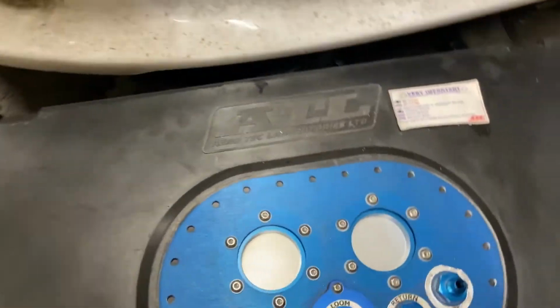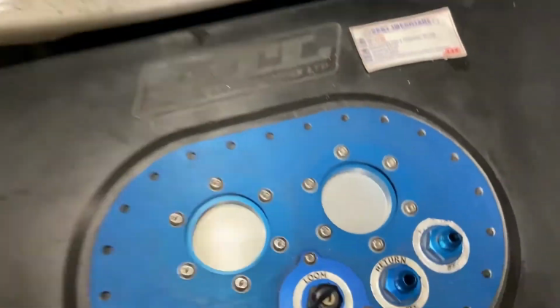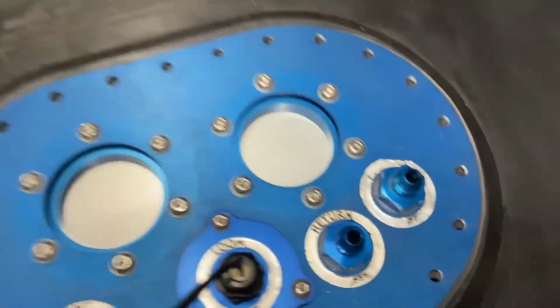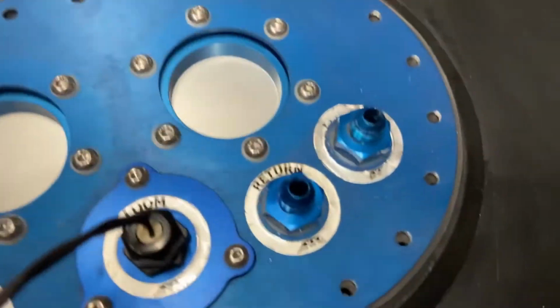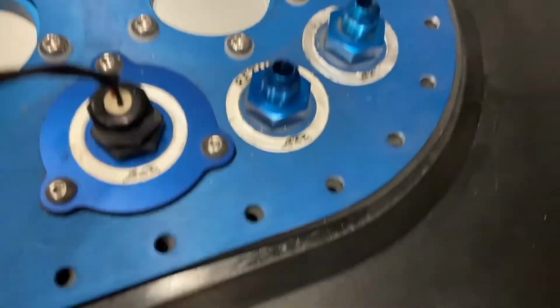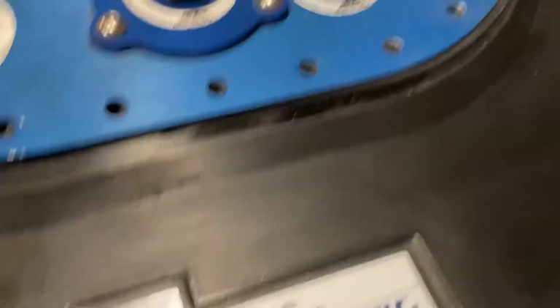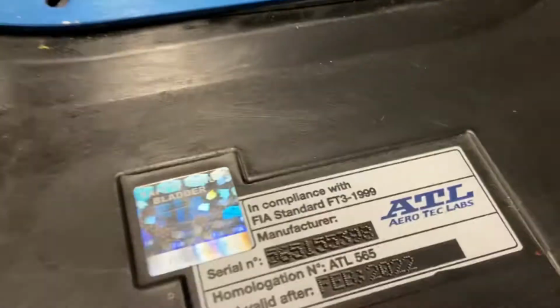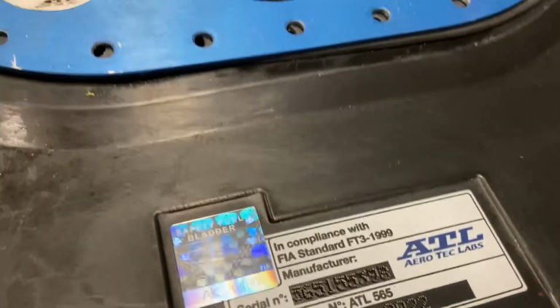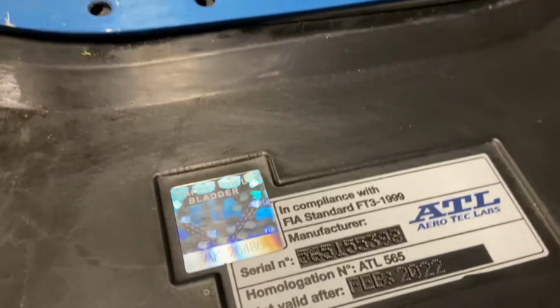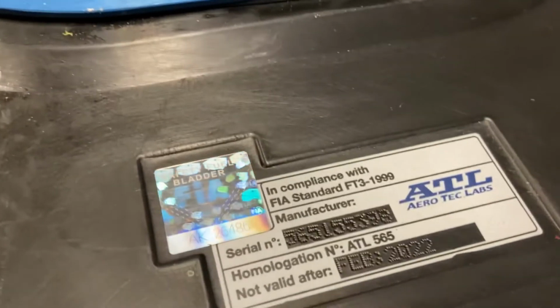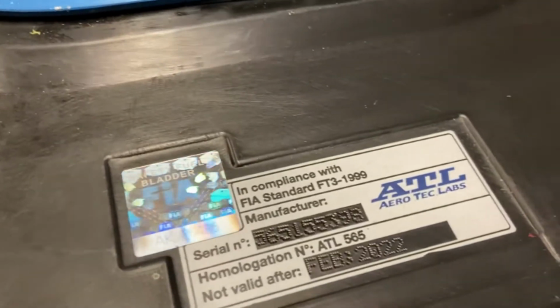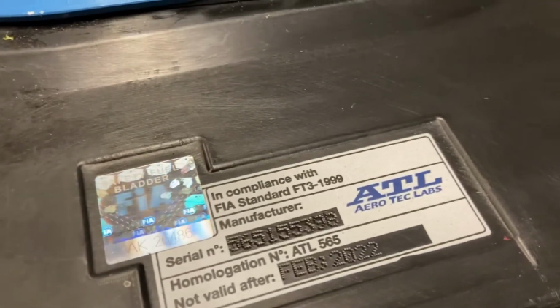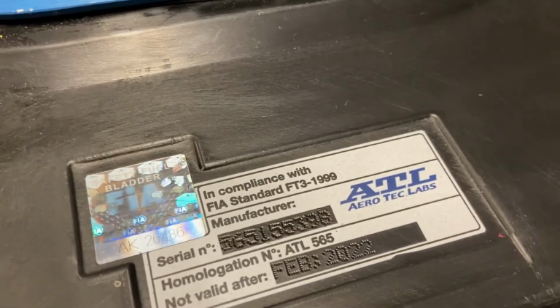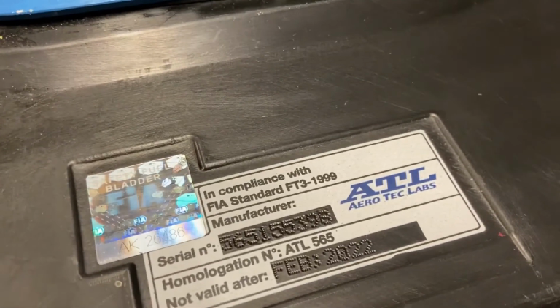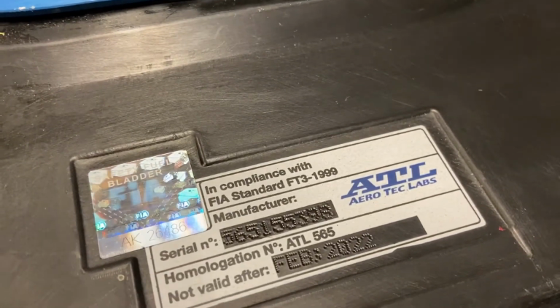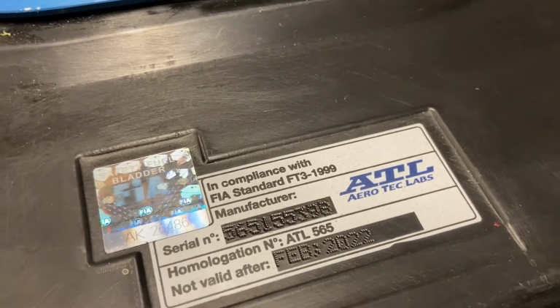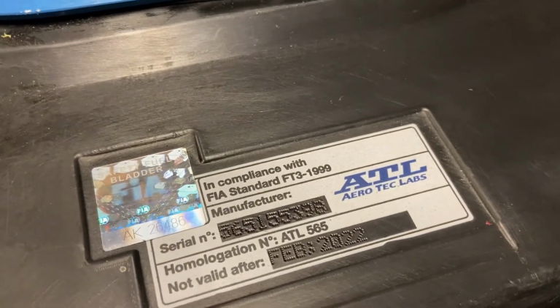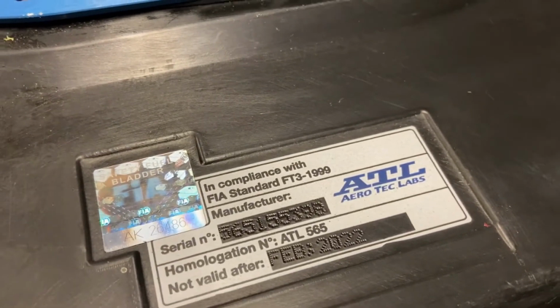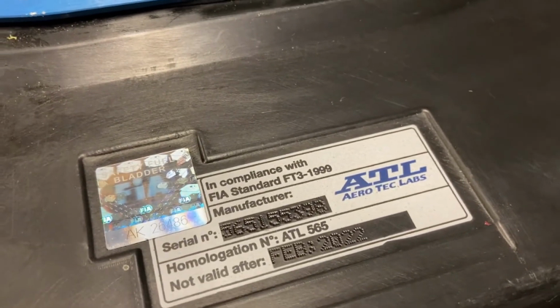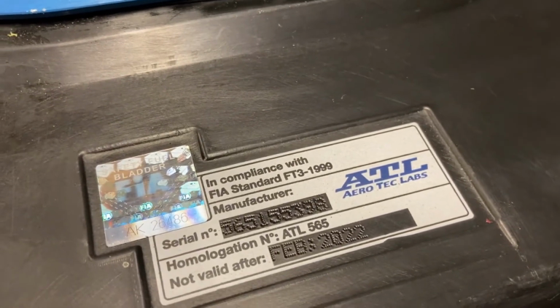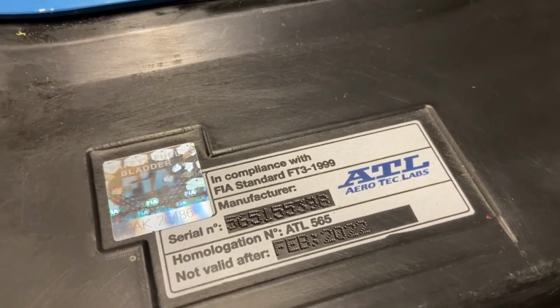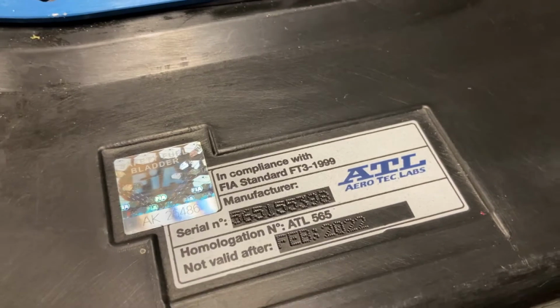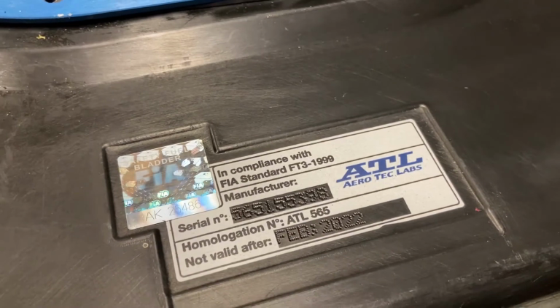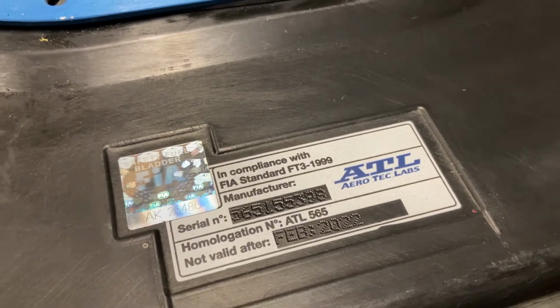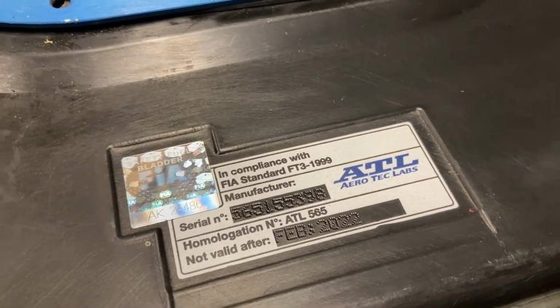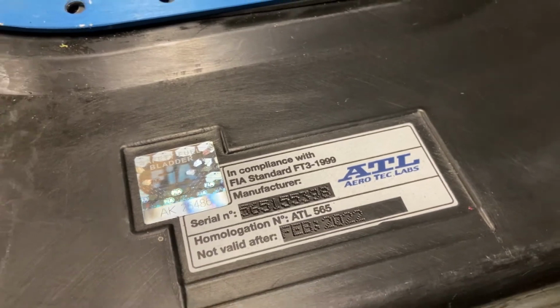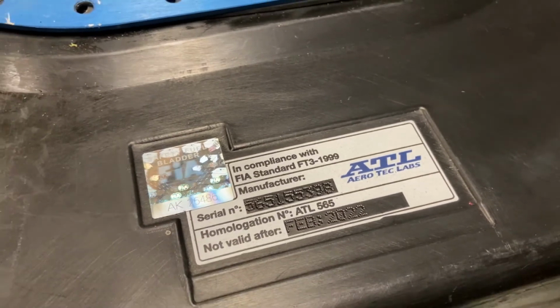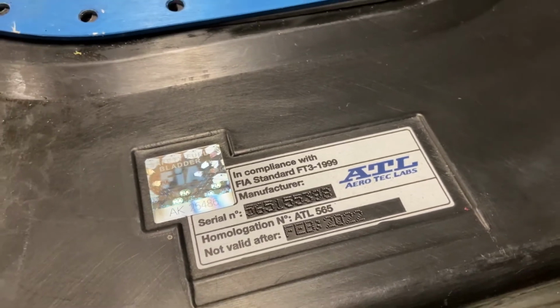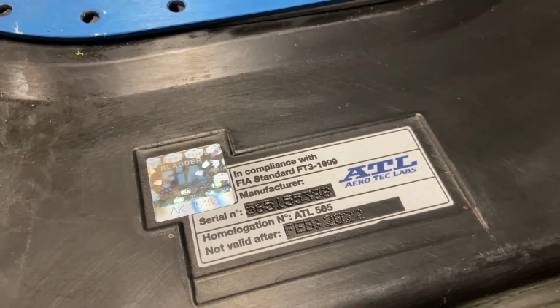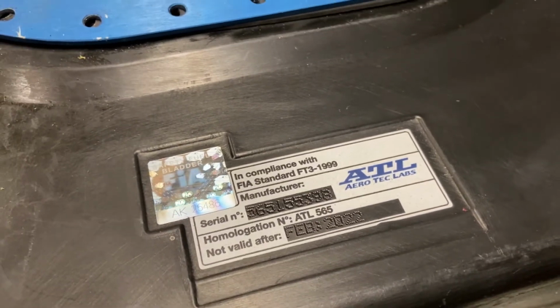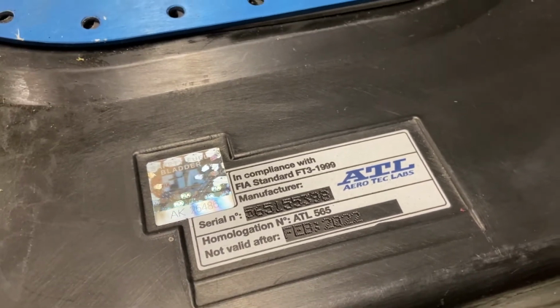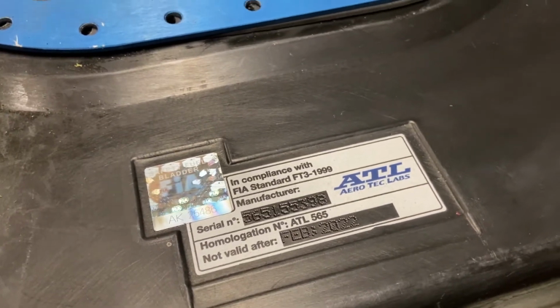There's the serial number and the date it expires — February this year — which is why it's all coming apart.